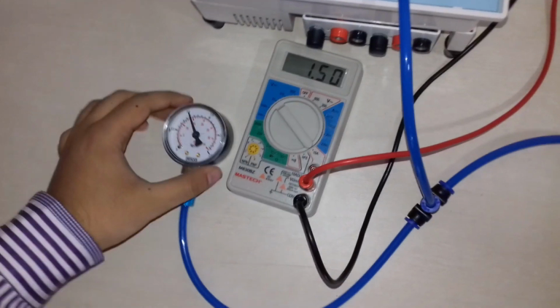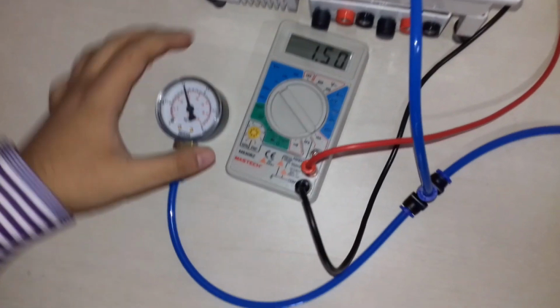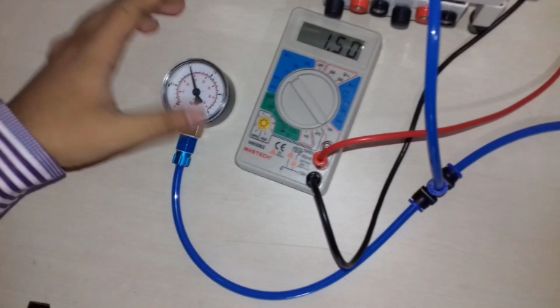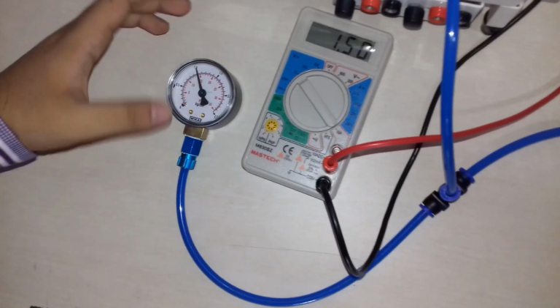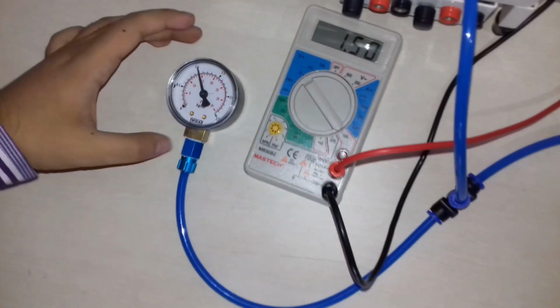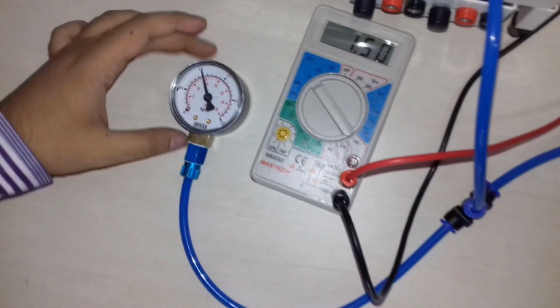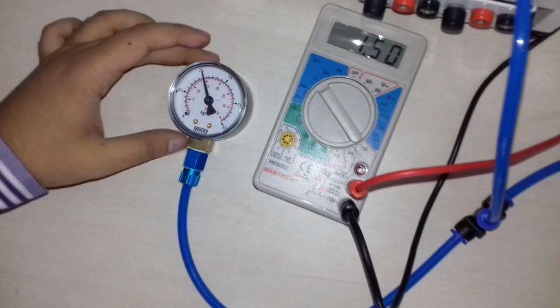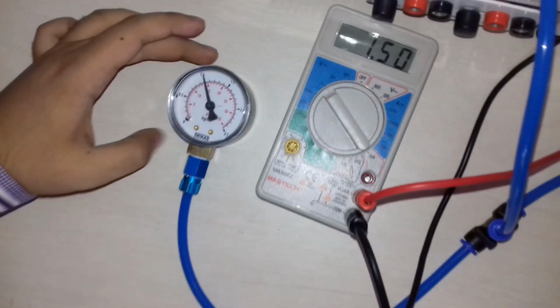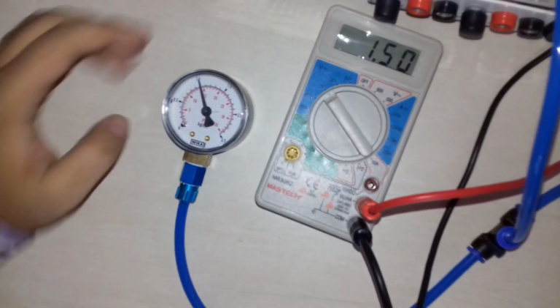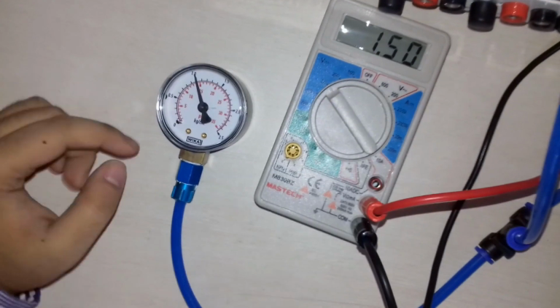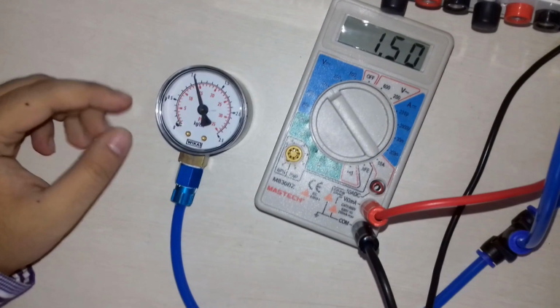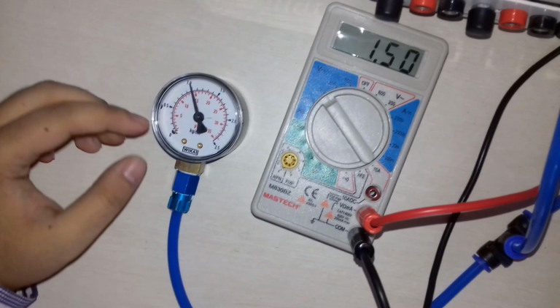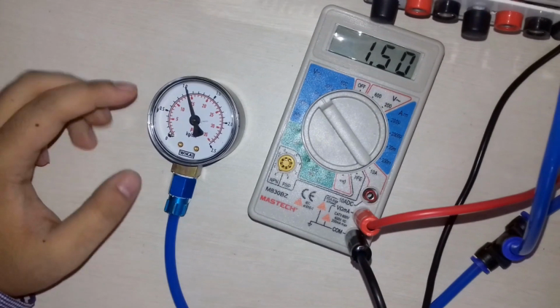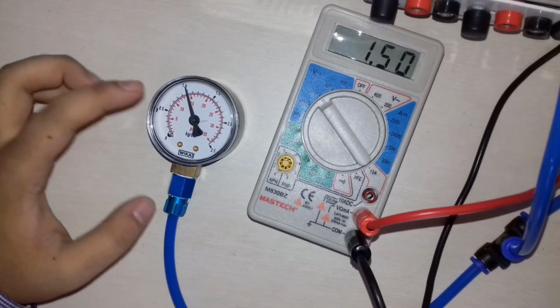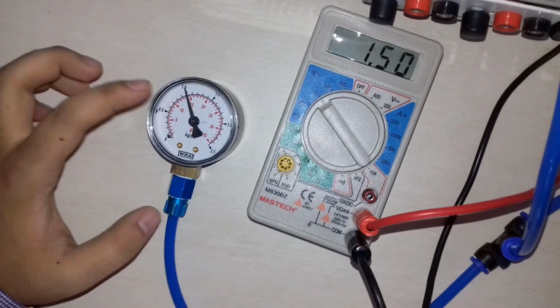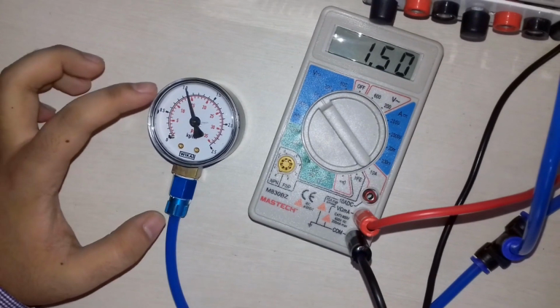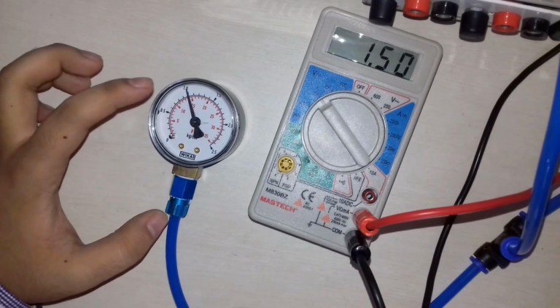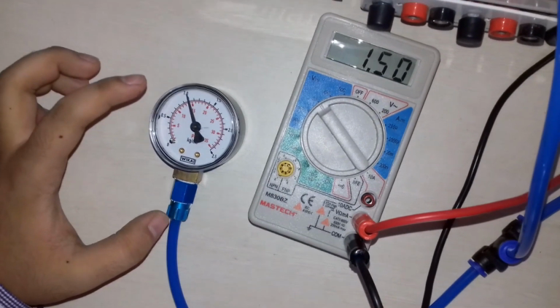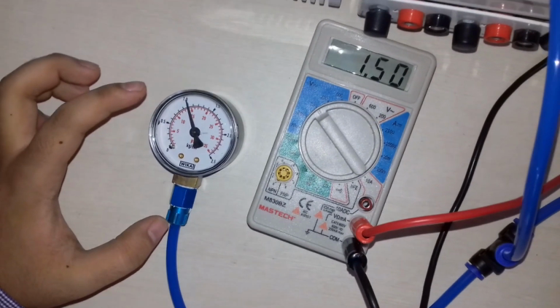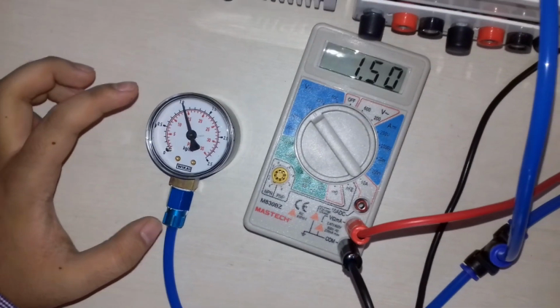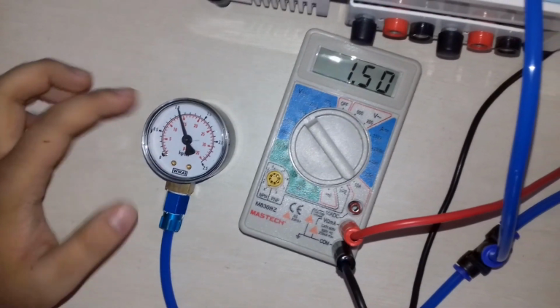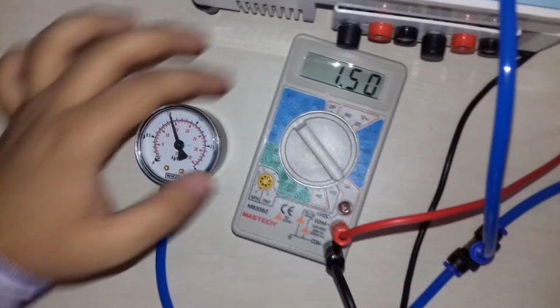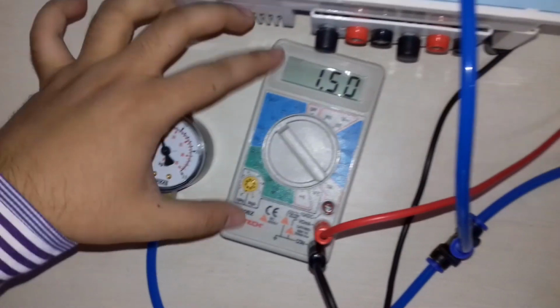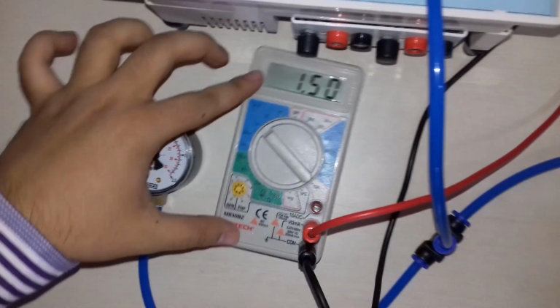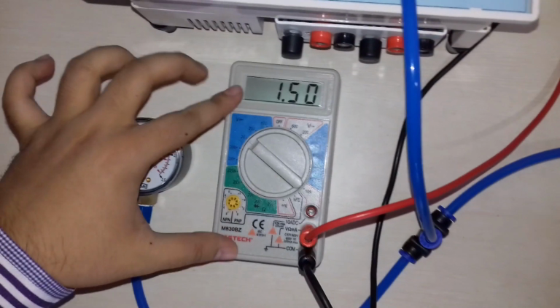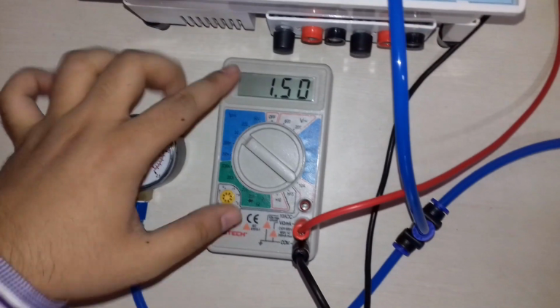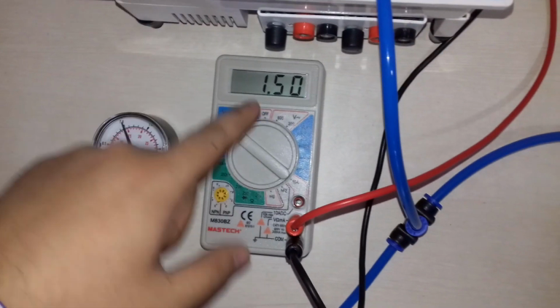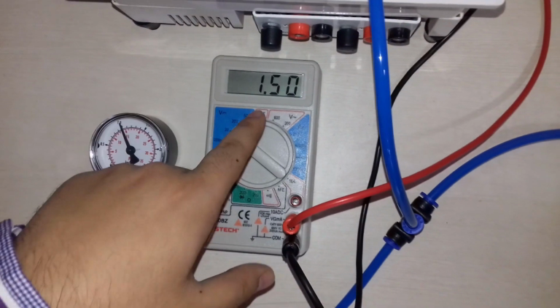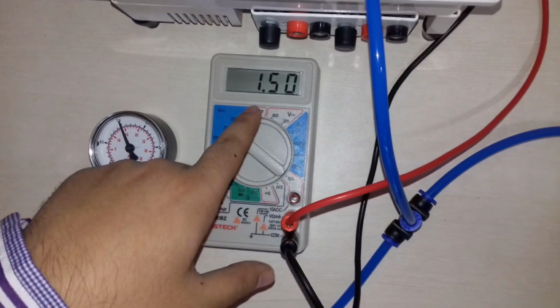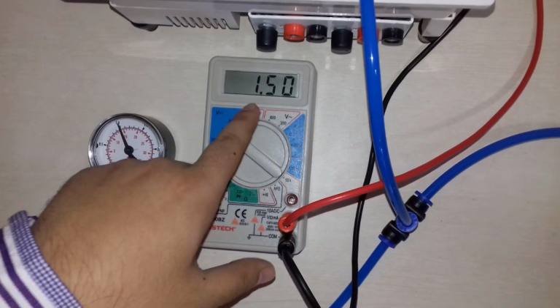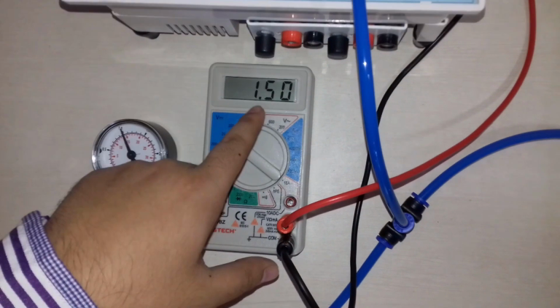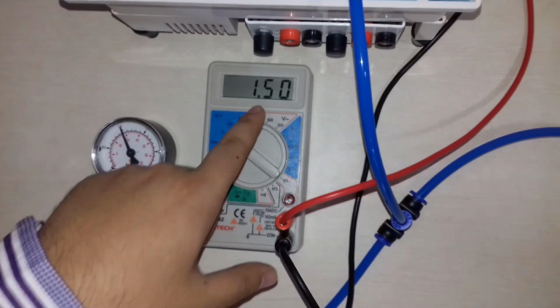As we can see, we have applied 15 psi pressure here and we are getting an output voltage of 1.5 volt.